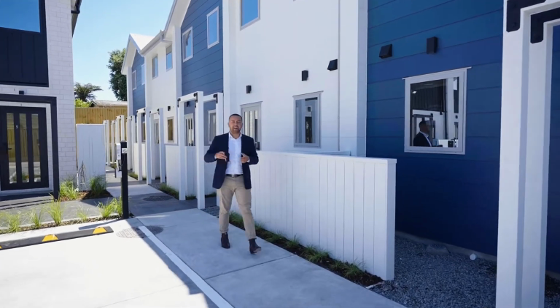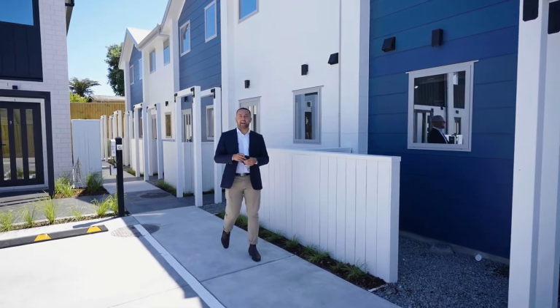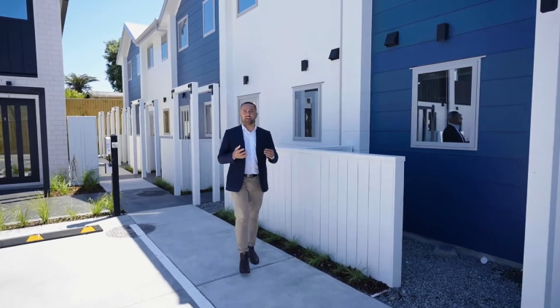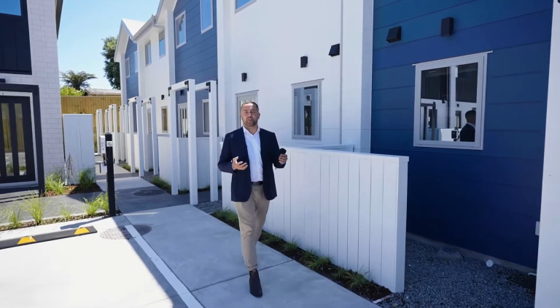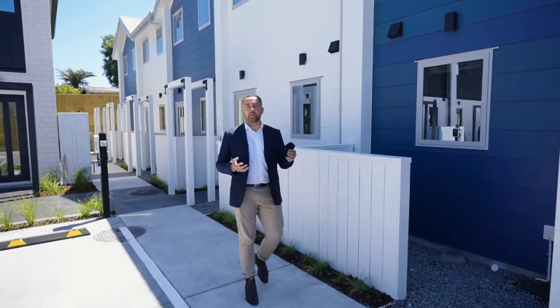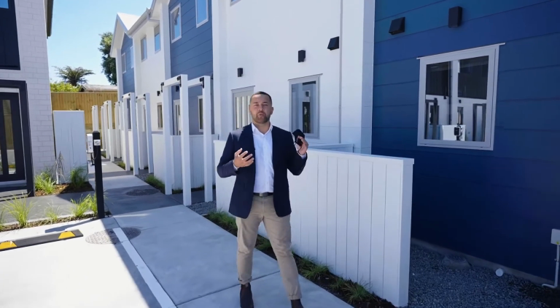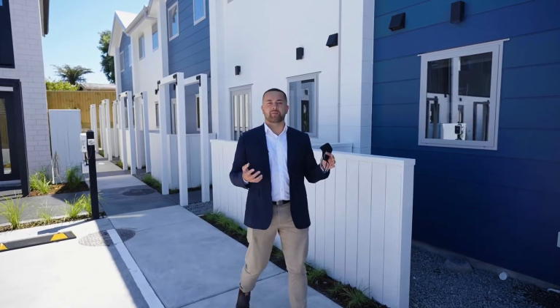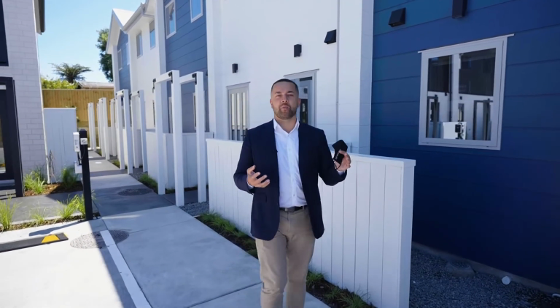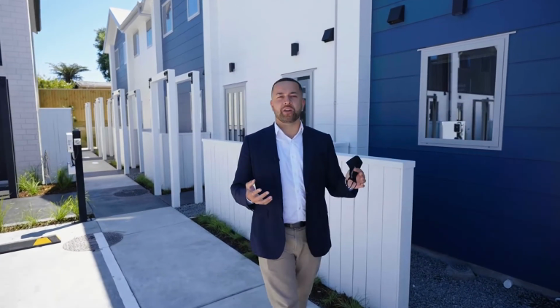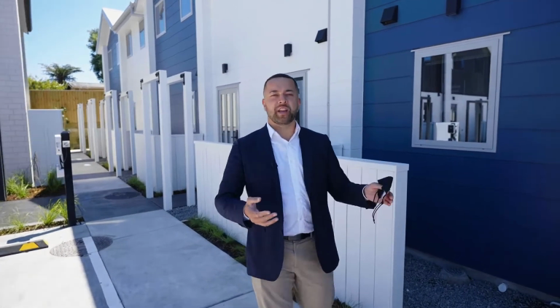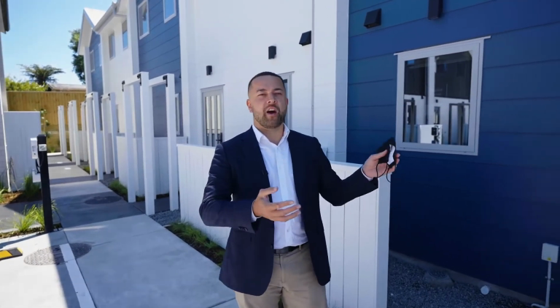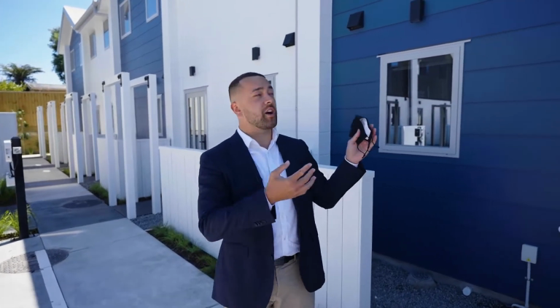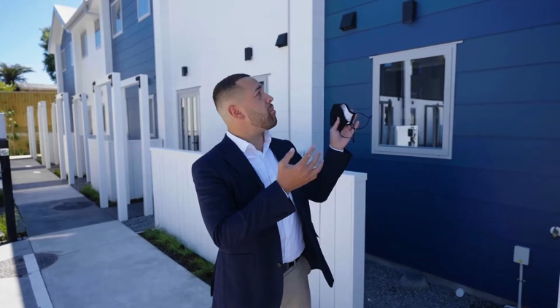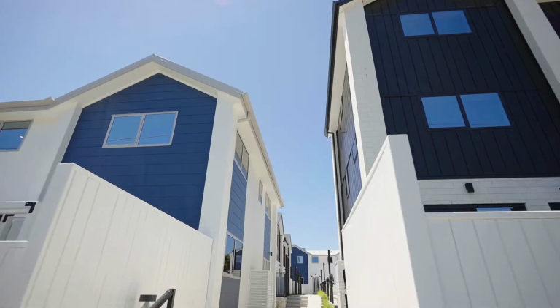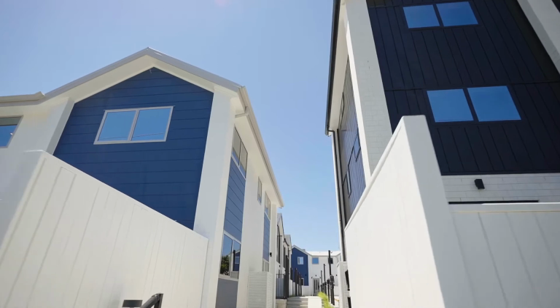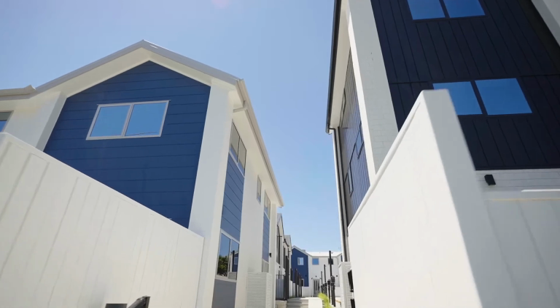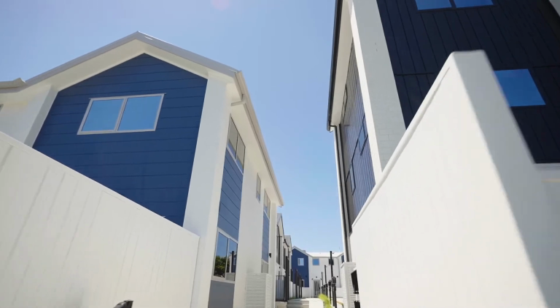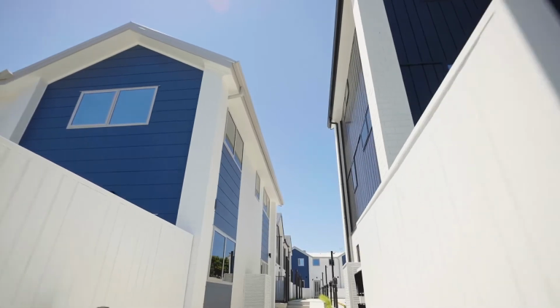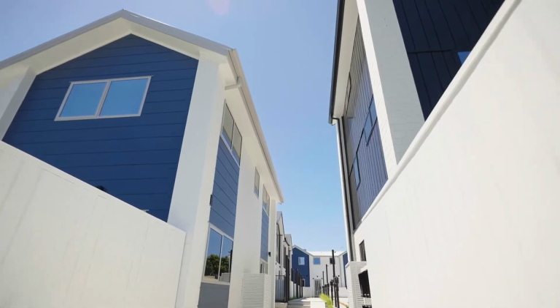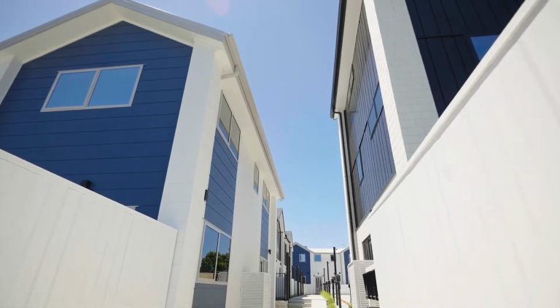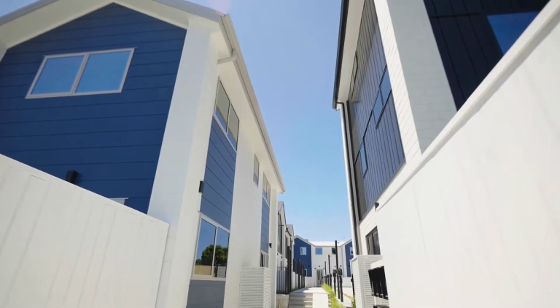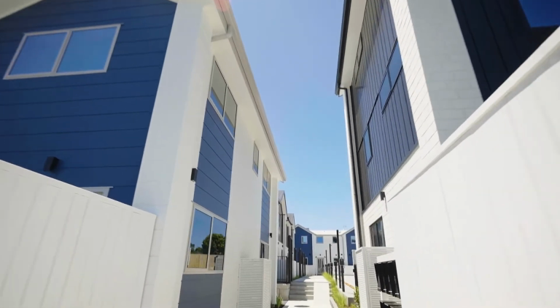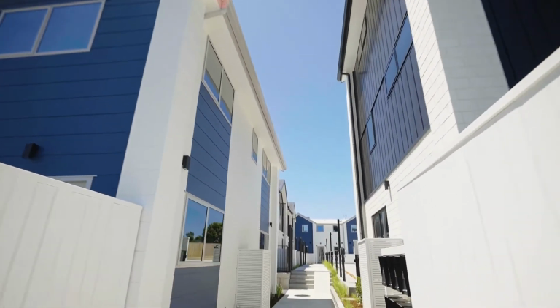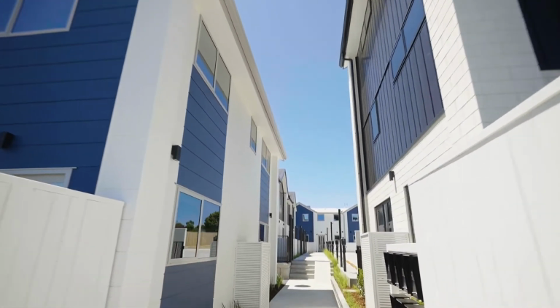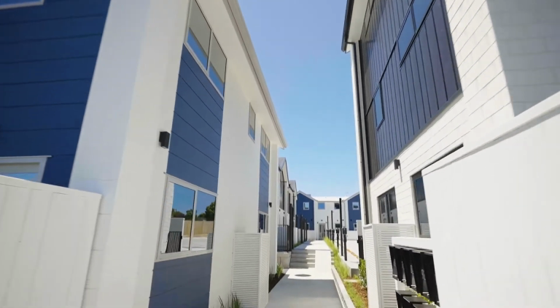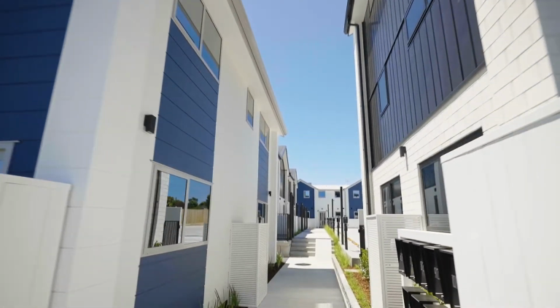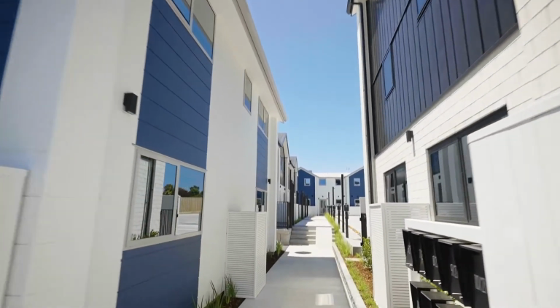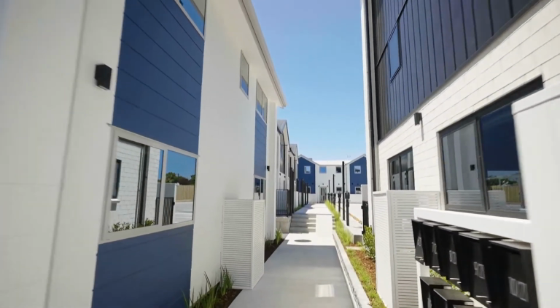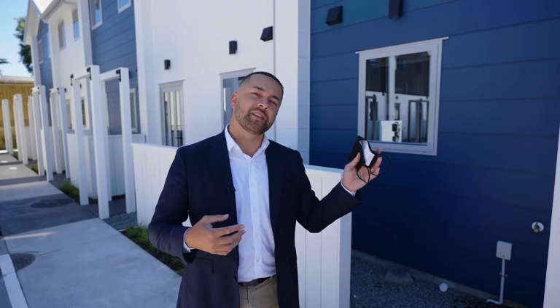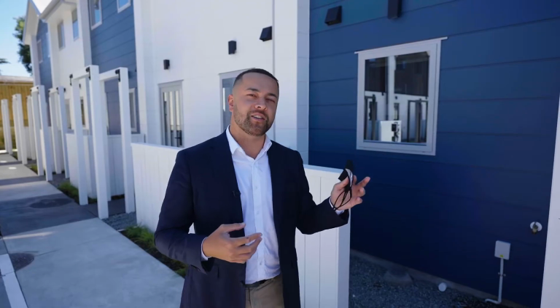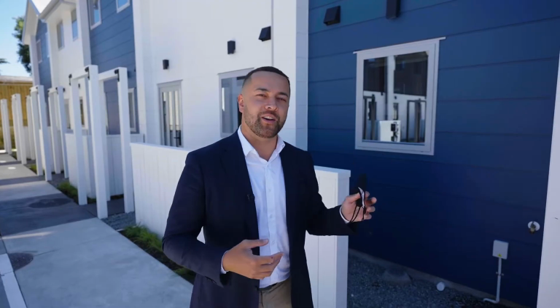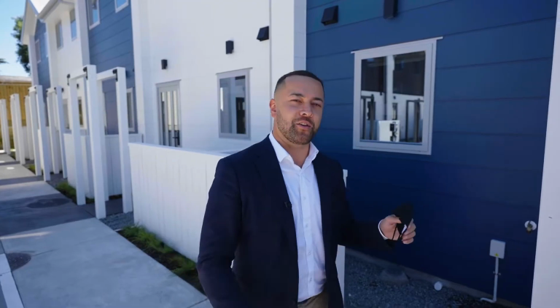Hey guys, Earl from Williams Corporation here outside our brand new display homes at 21 Te Toki Street, Te Atatutu Peninsula. Let's go and take a look through.